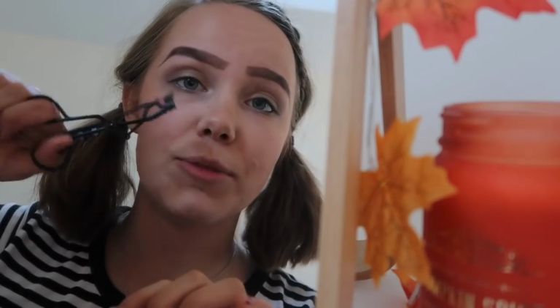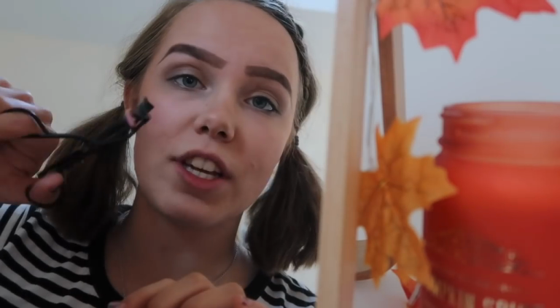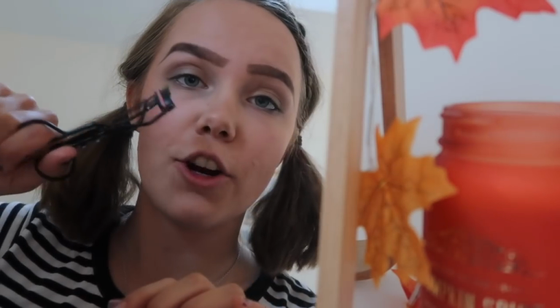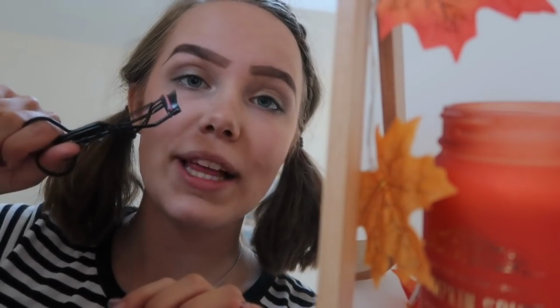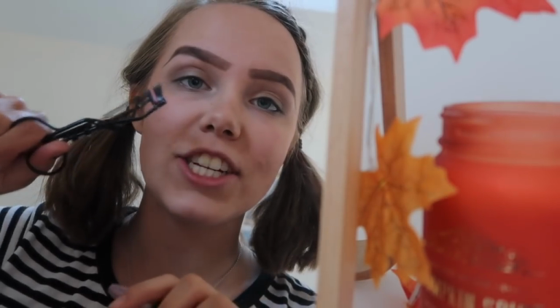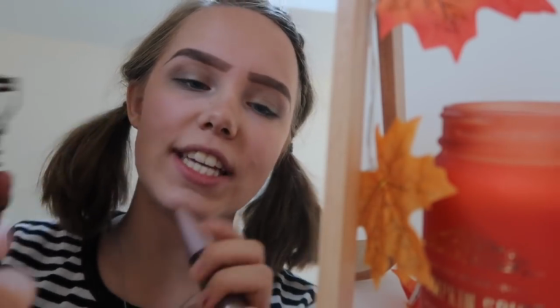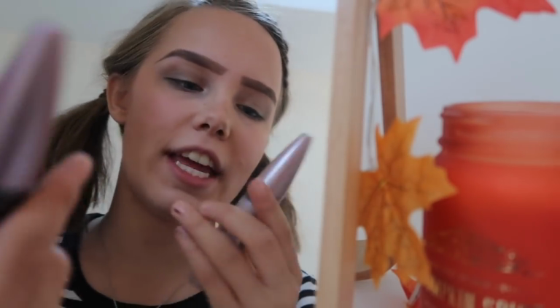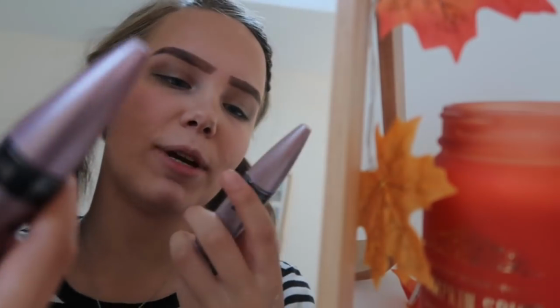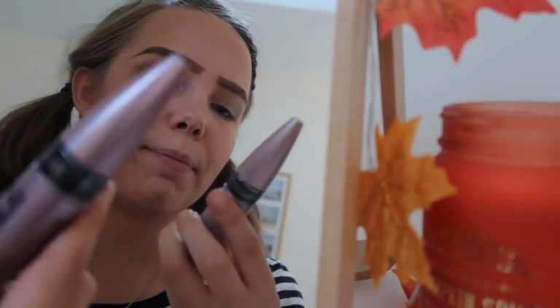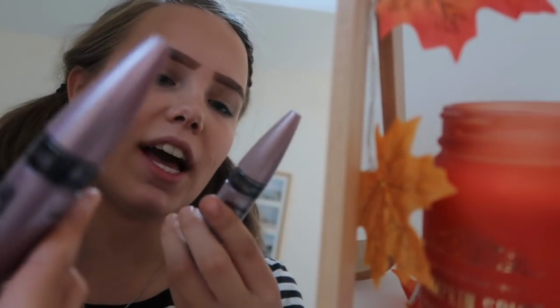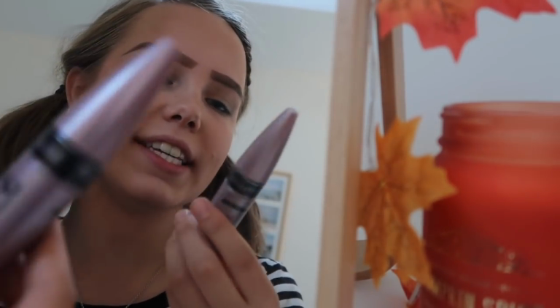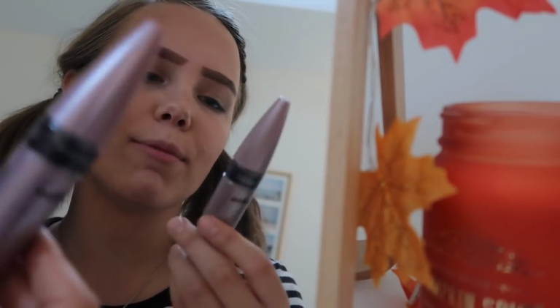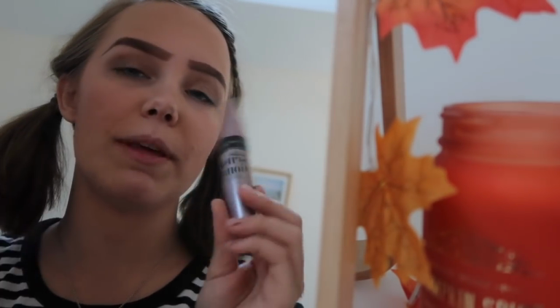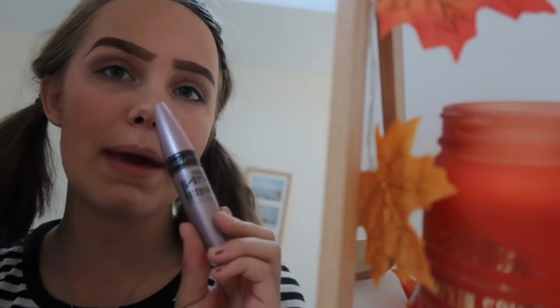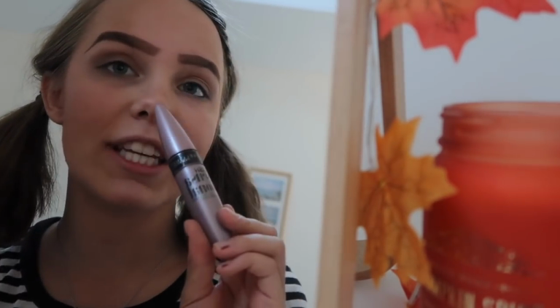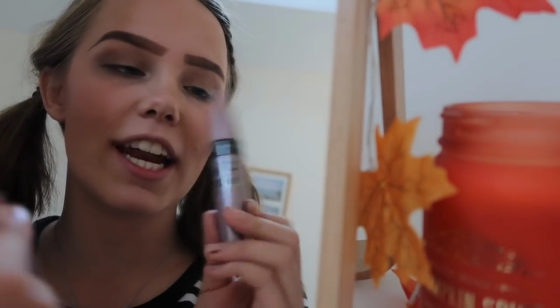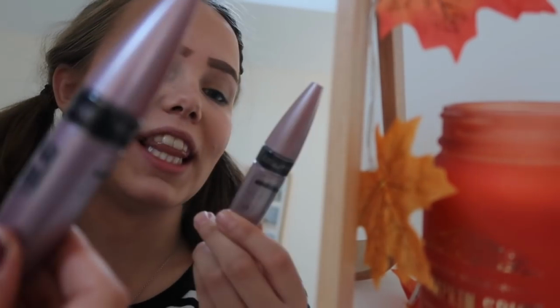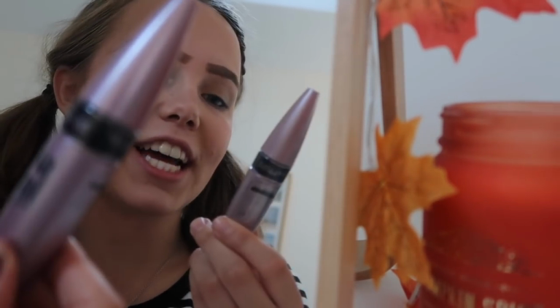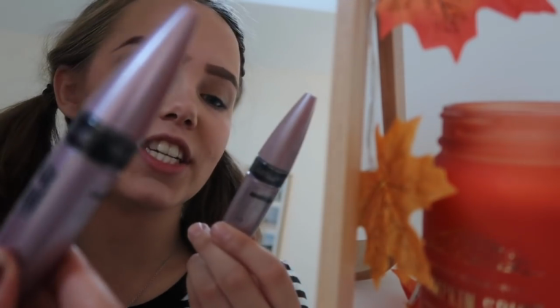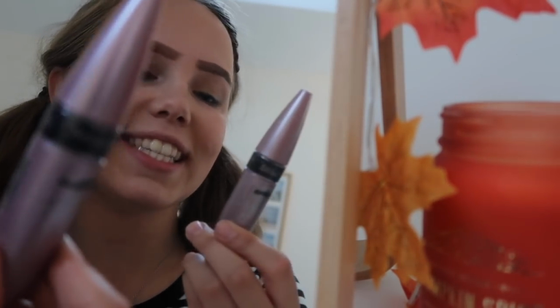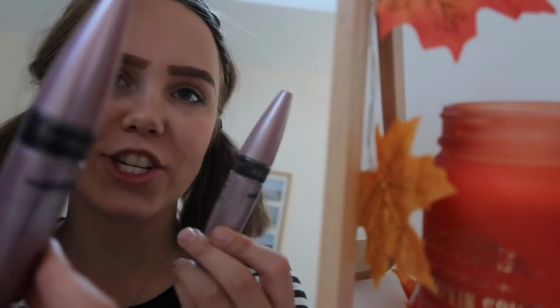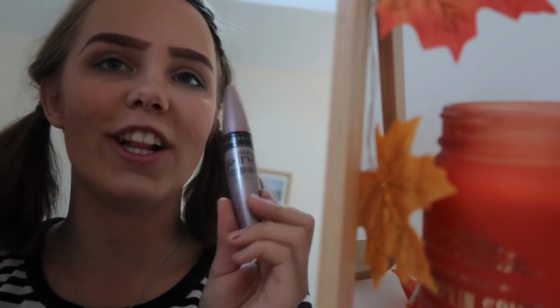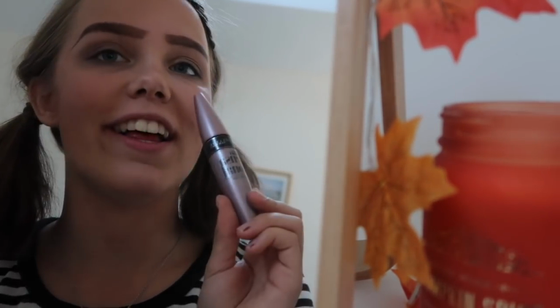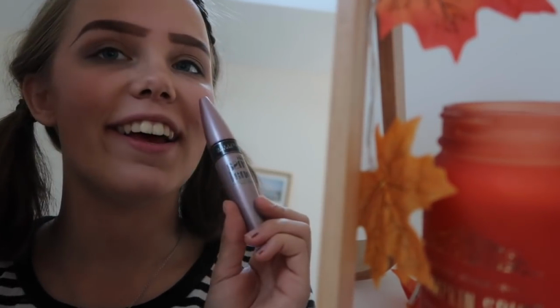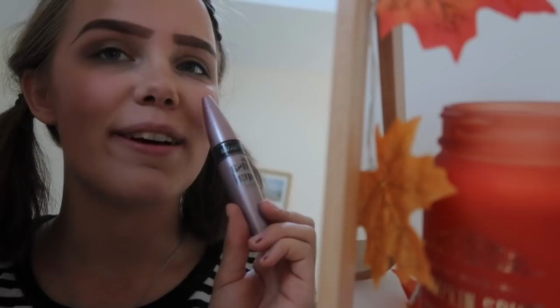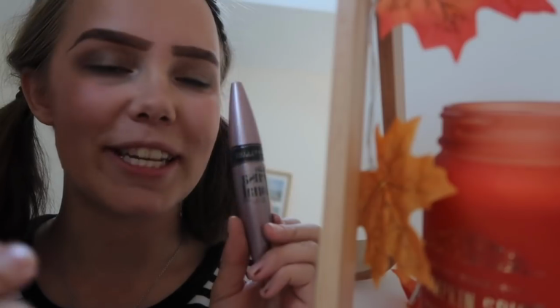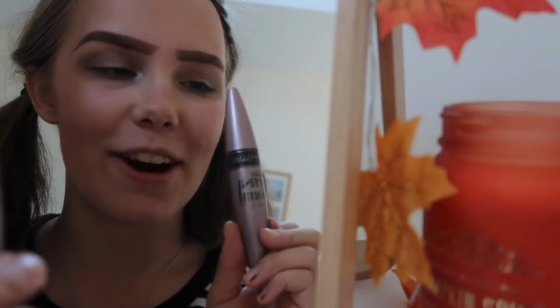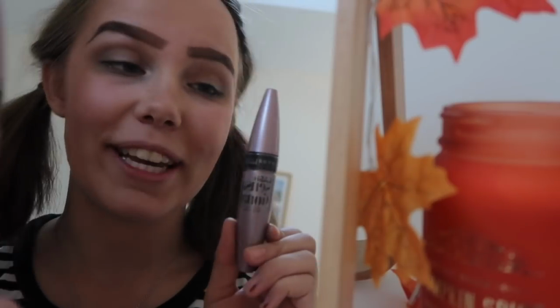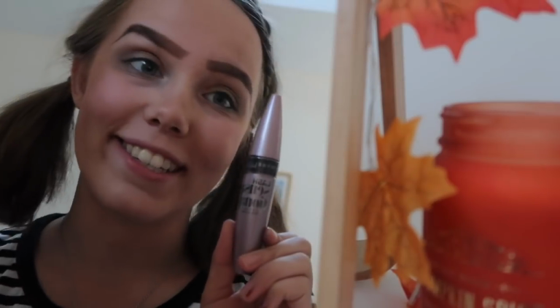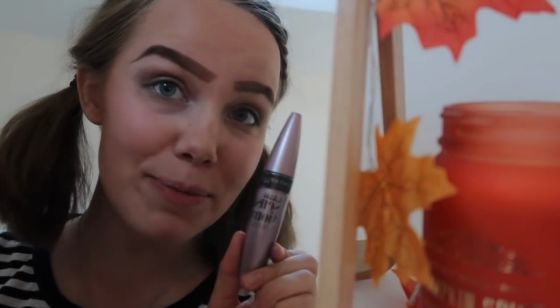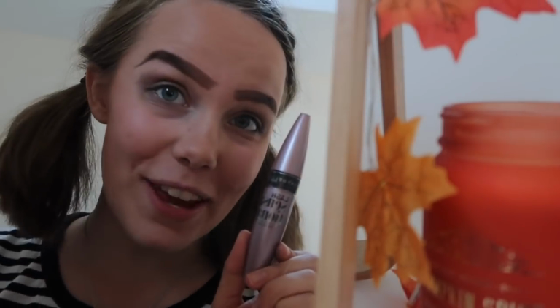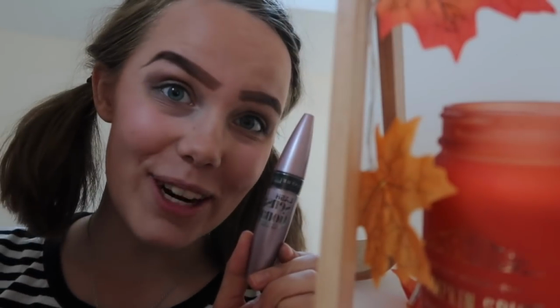I'm just gonna curl my lashes and then apply some of the Maybelline Lash Sensational mascara, because this is my favorite.